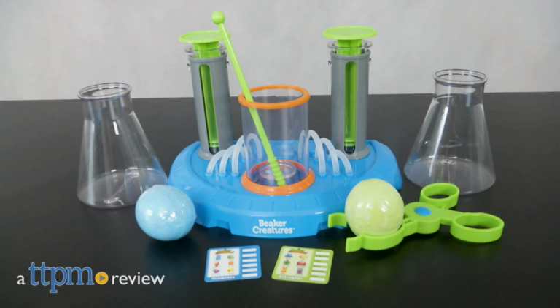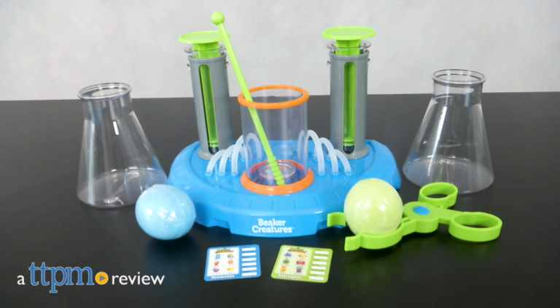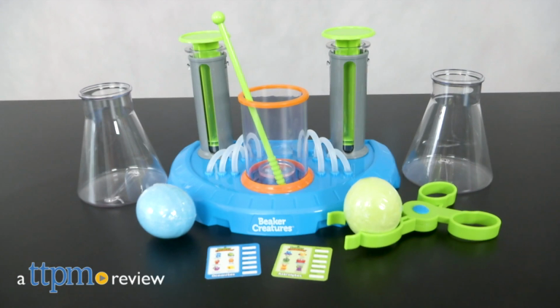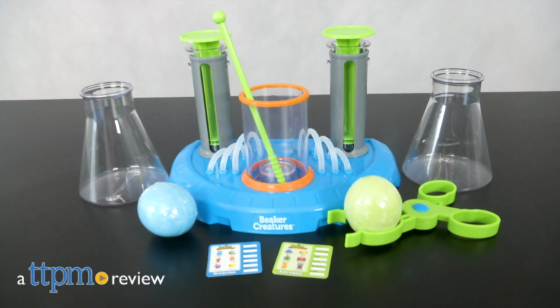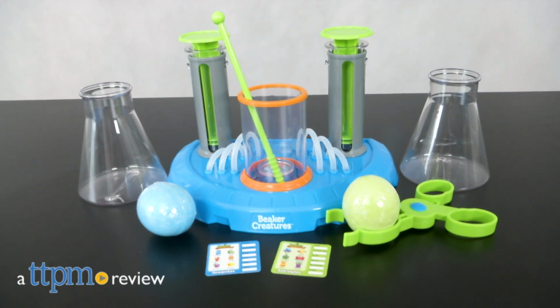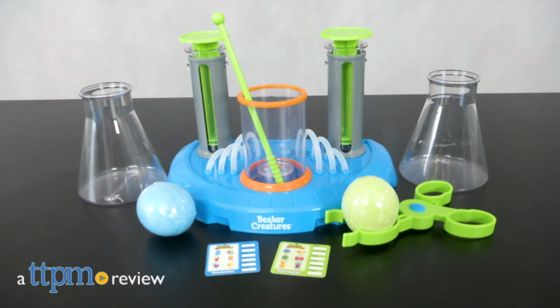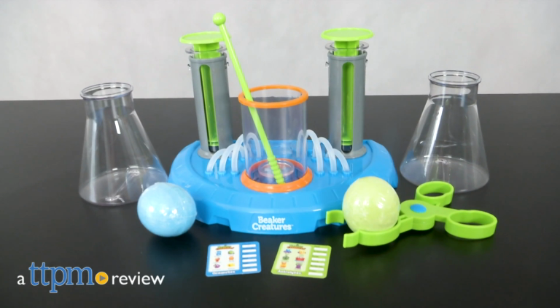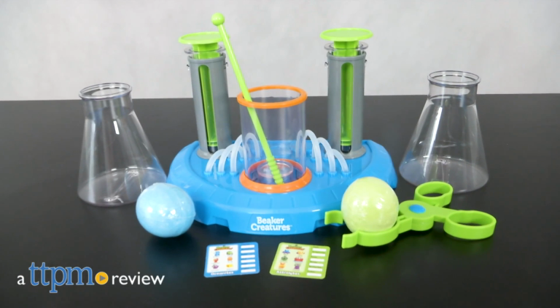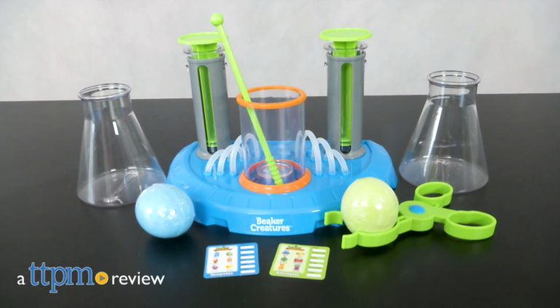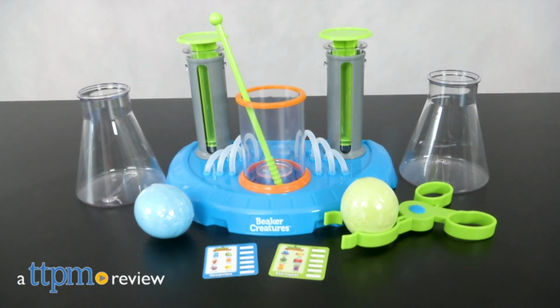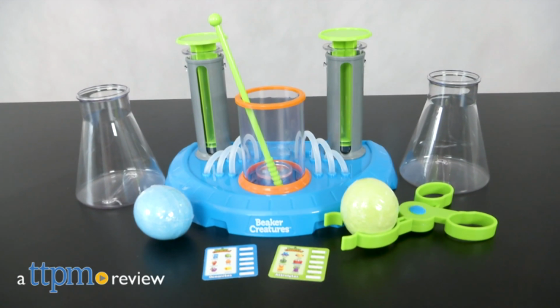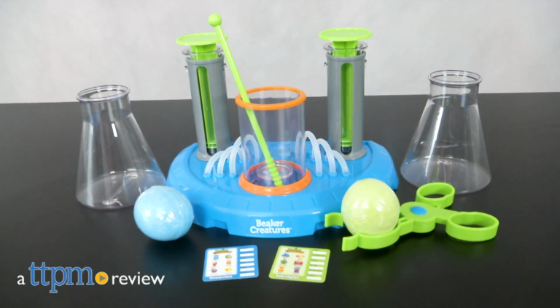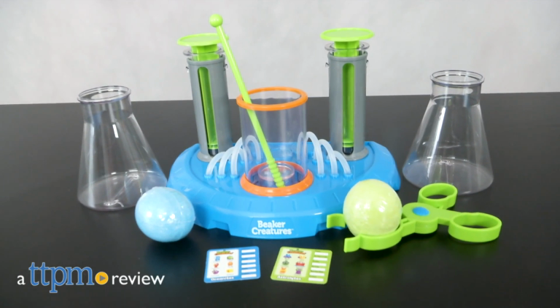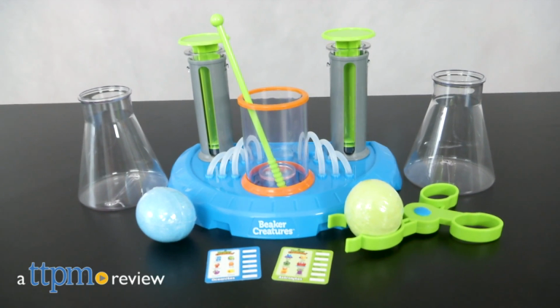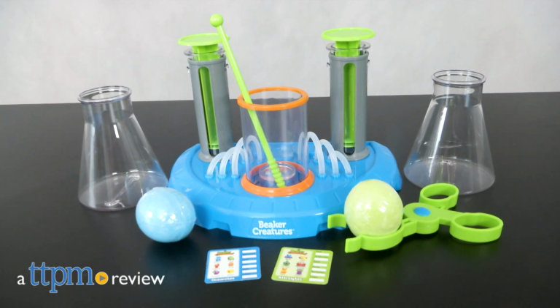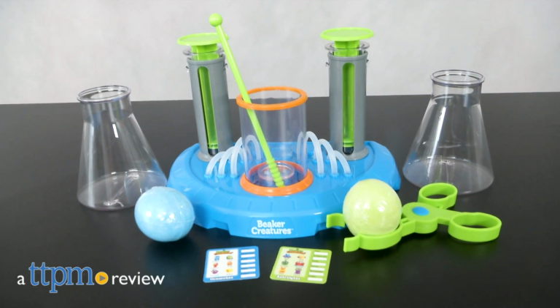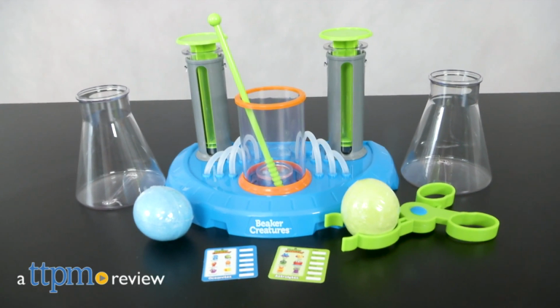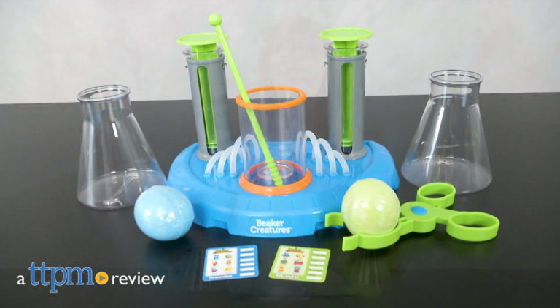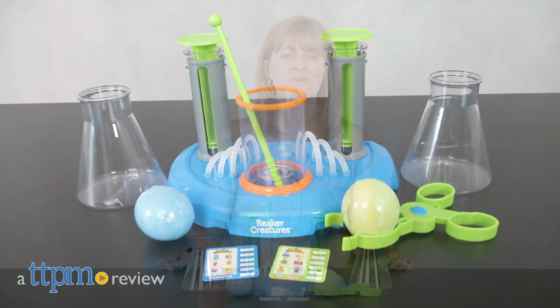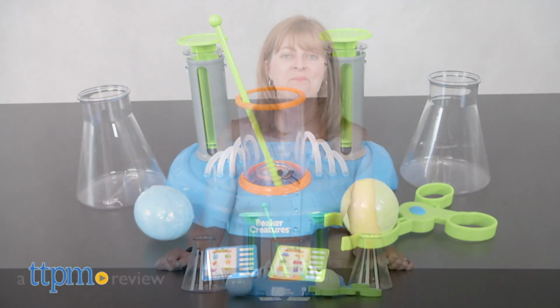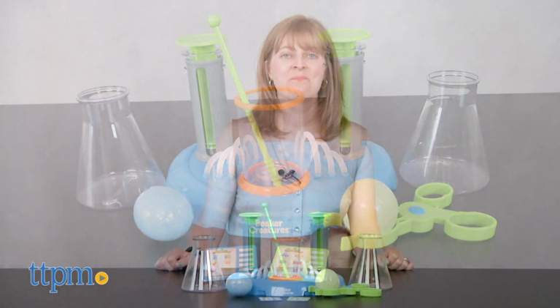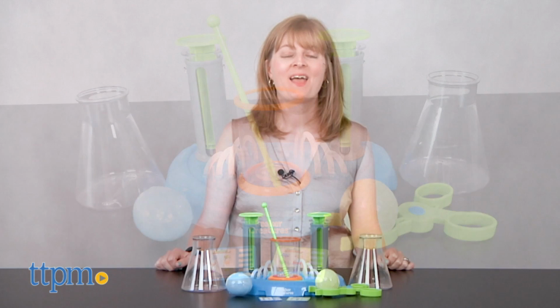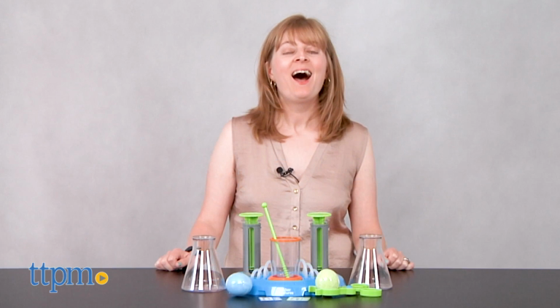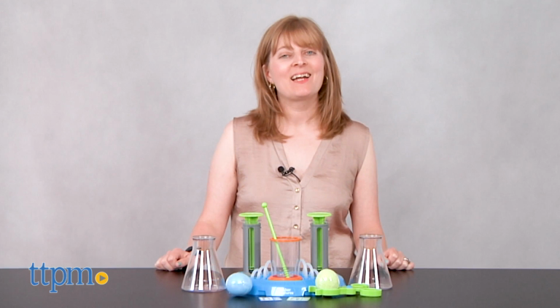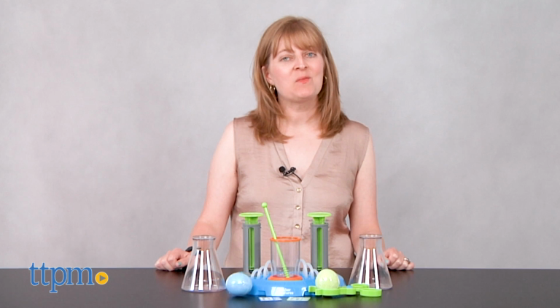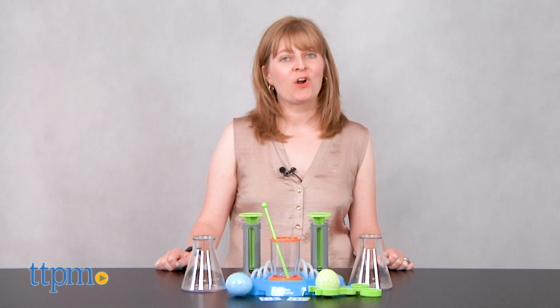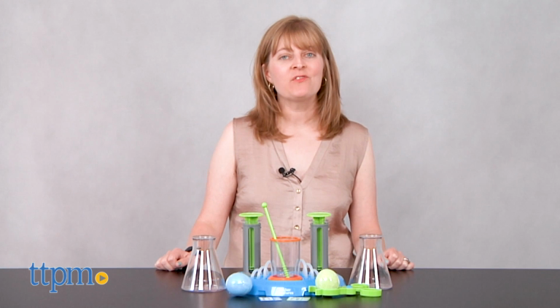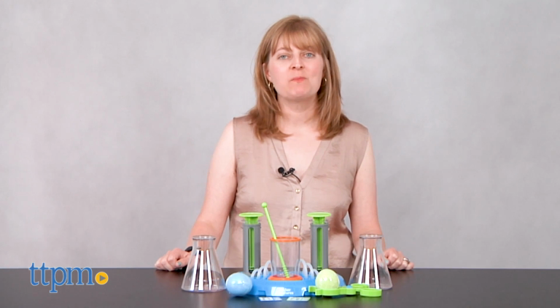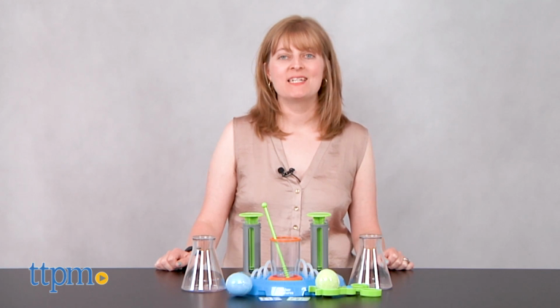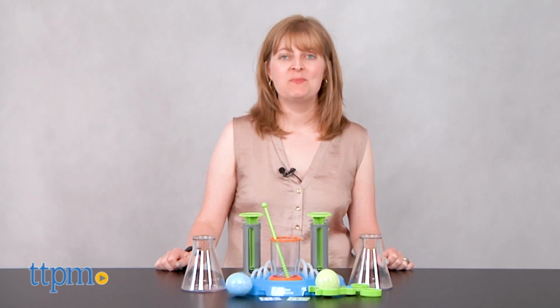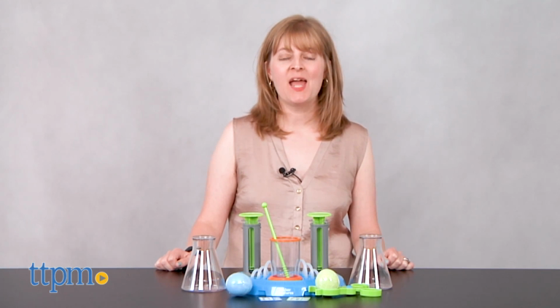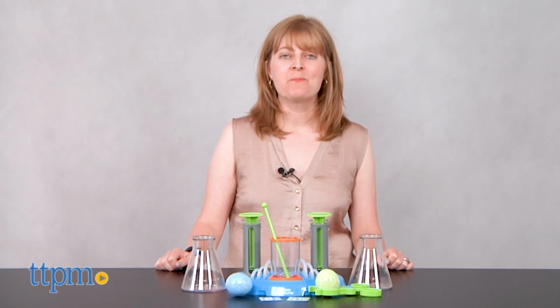You need science to unbox these collectible toys. Hi, I'm Laurie from TTPM.